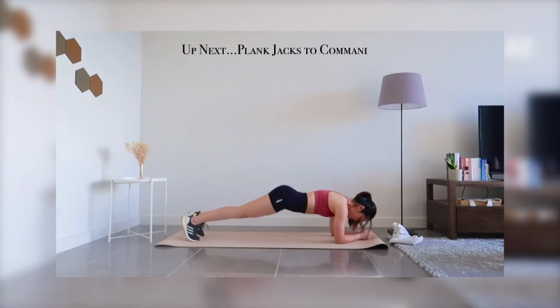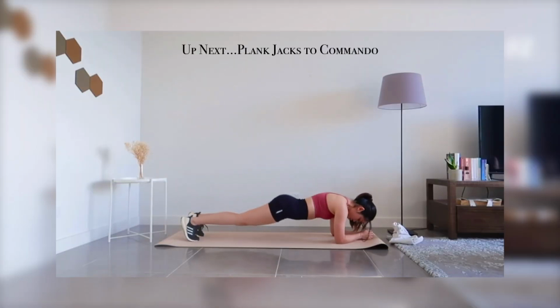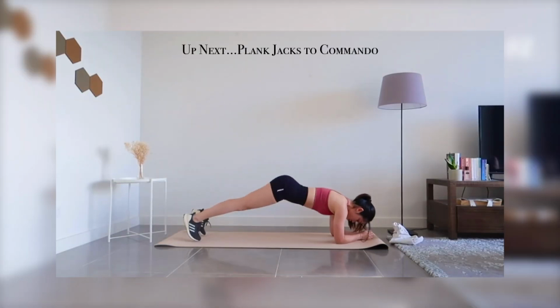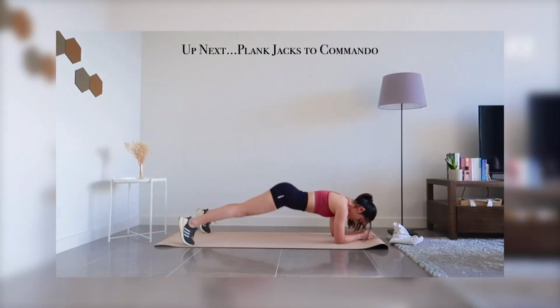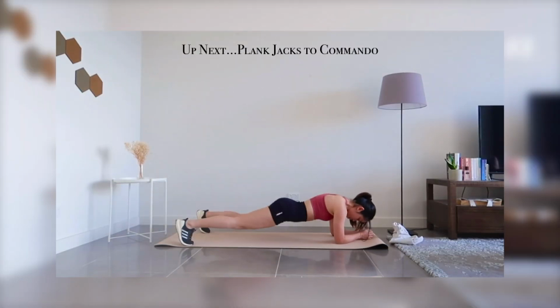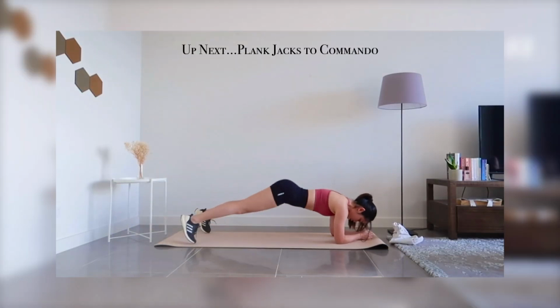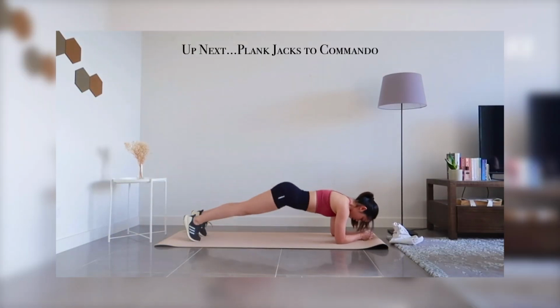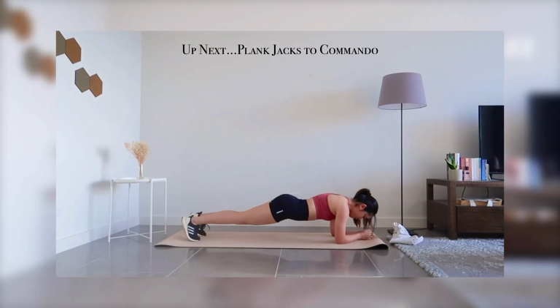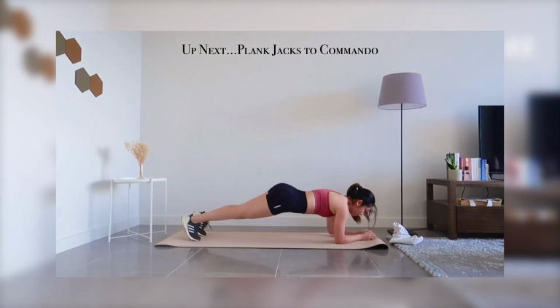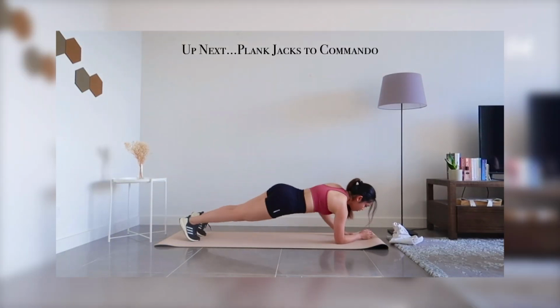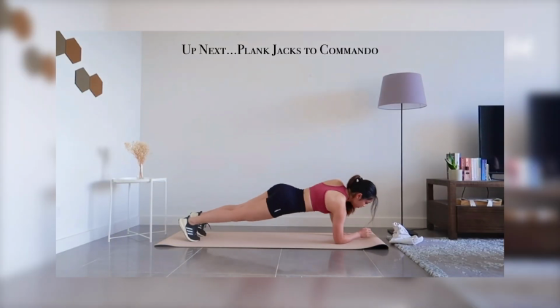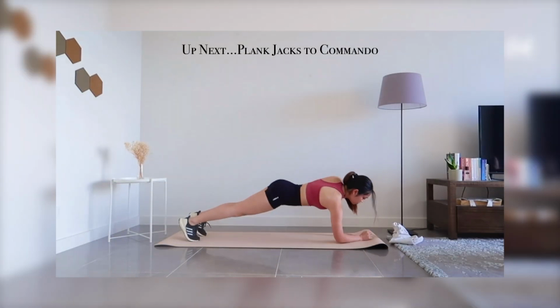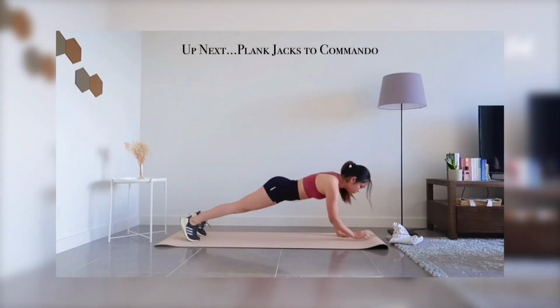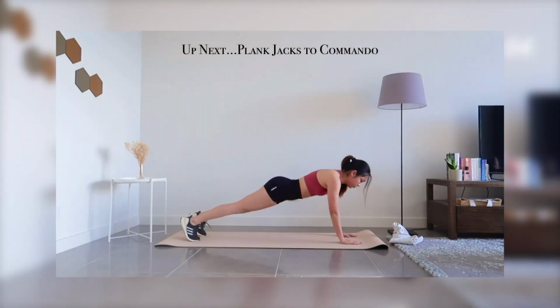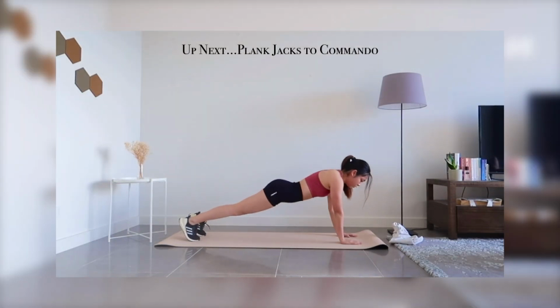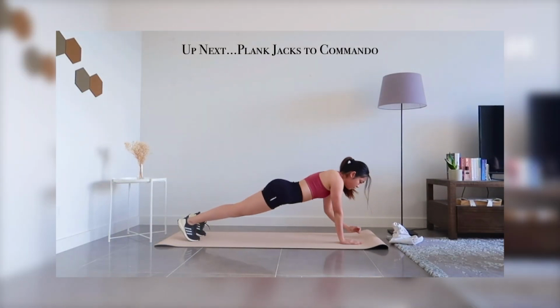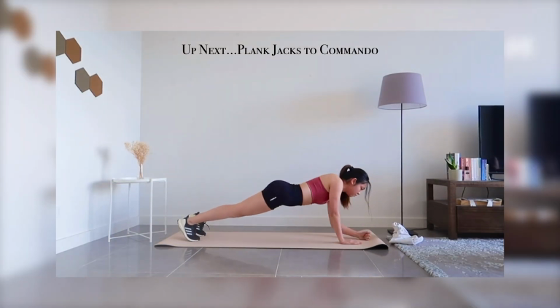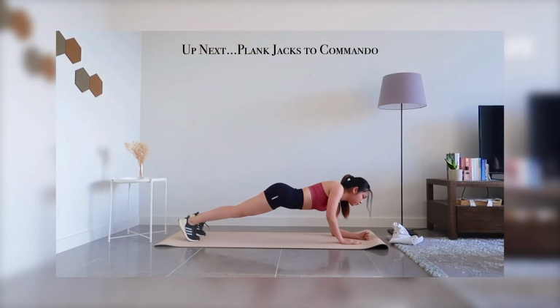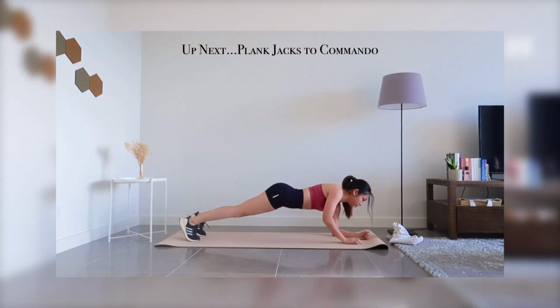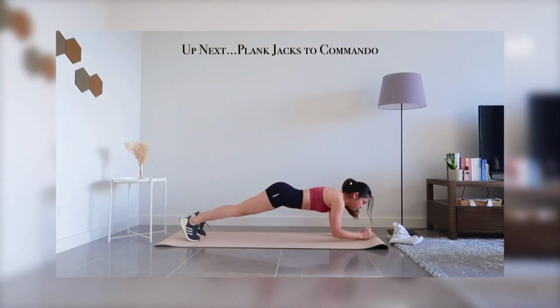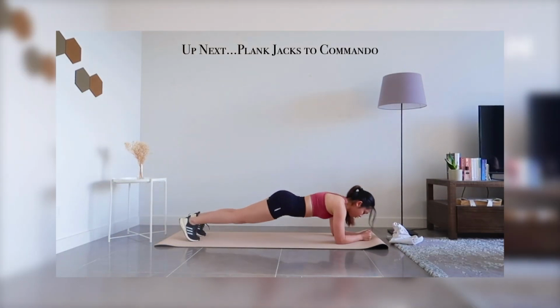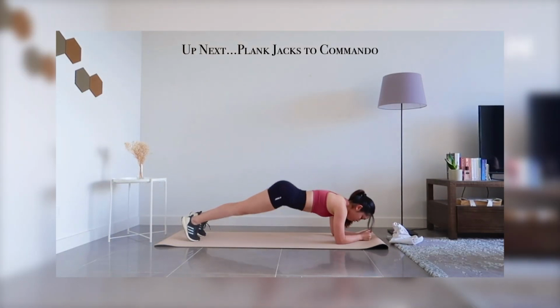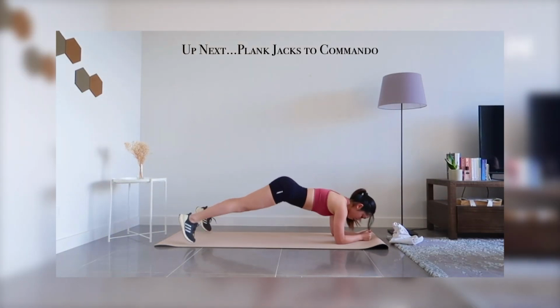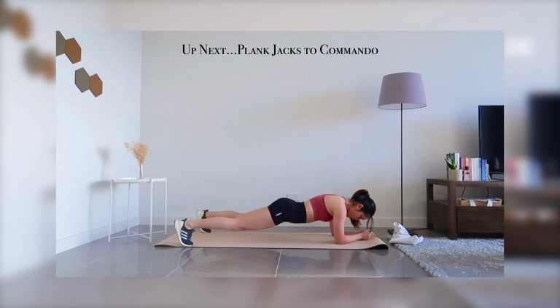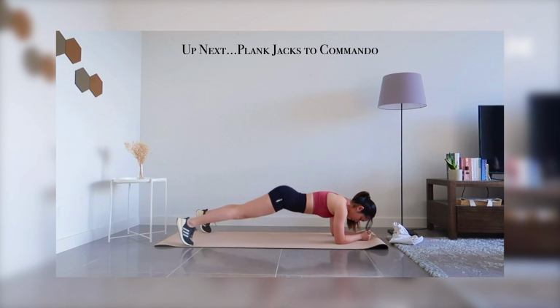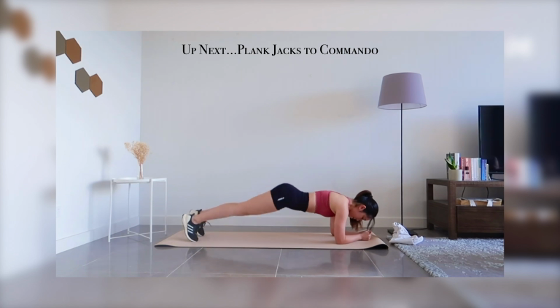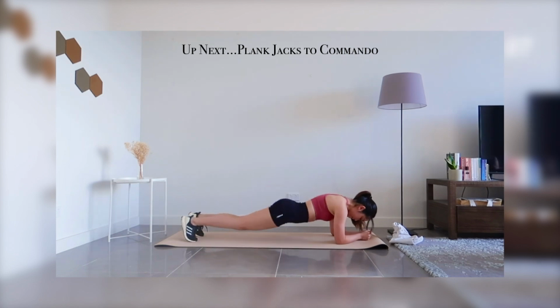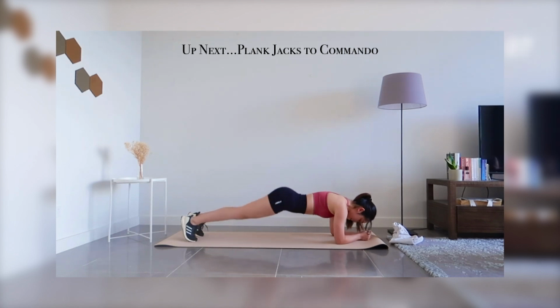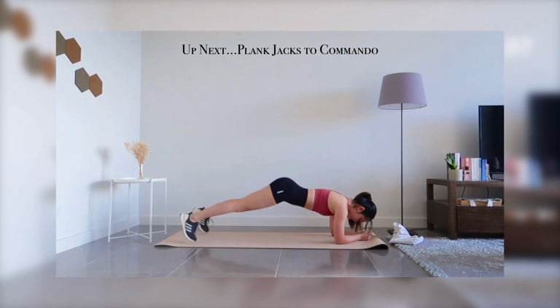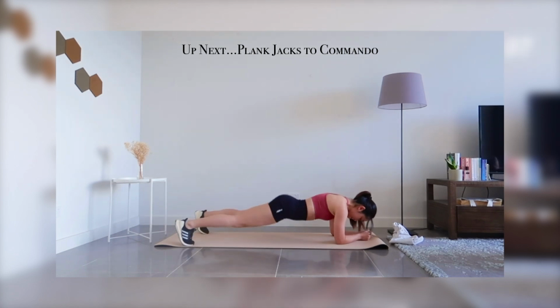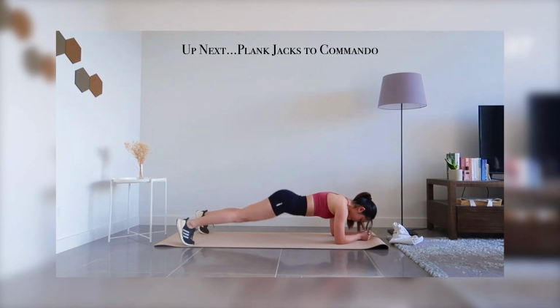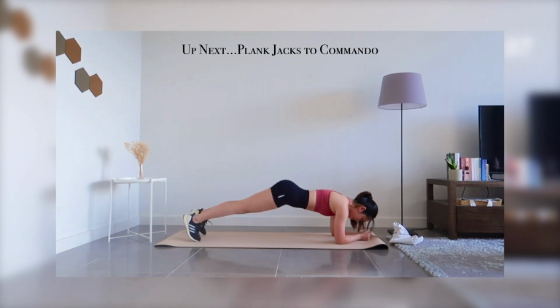Up next, we're going to be pumping our heart rate up with plank jacks to commandos.